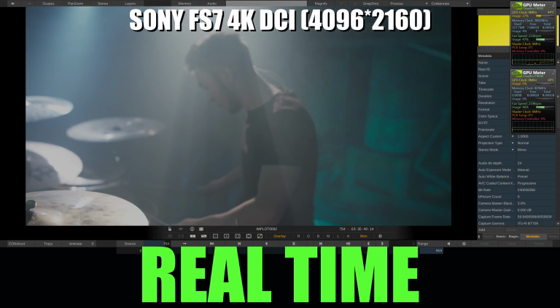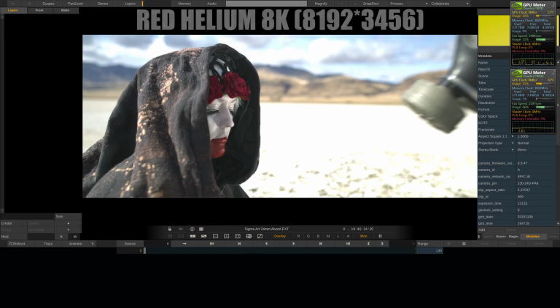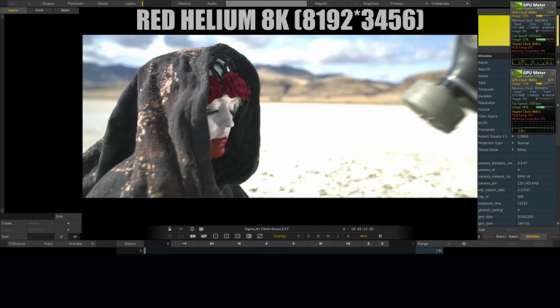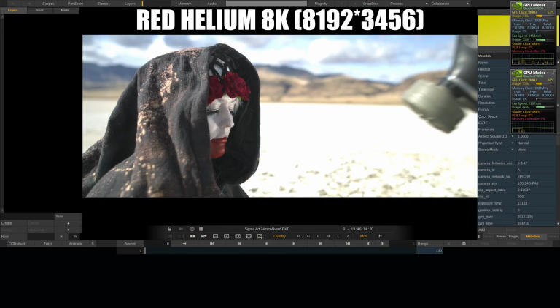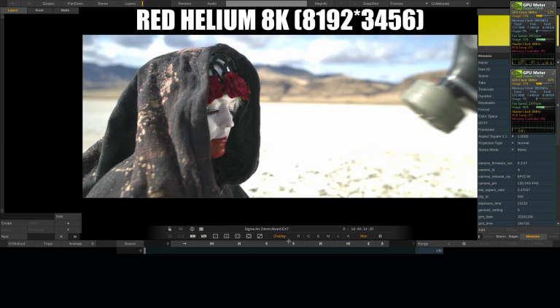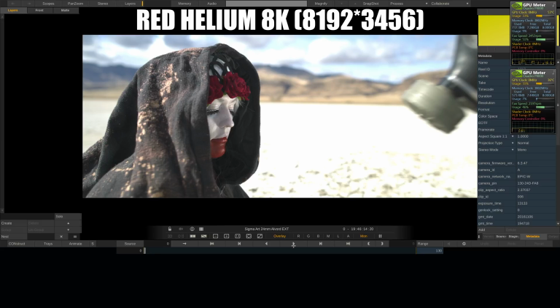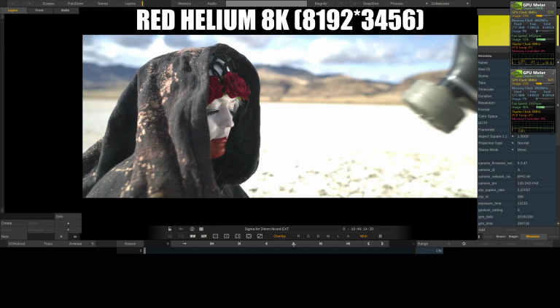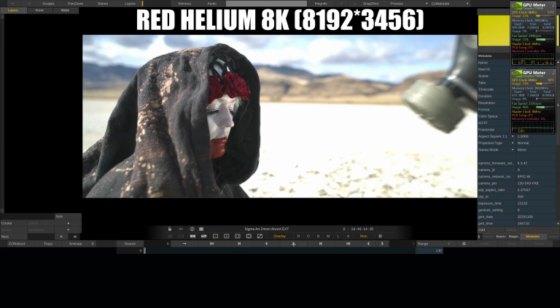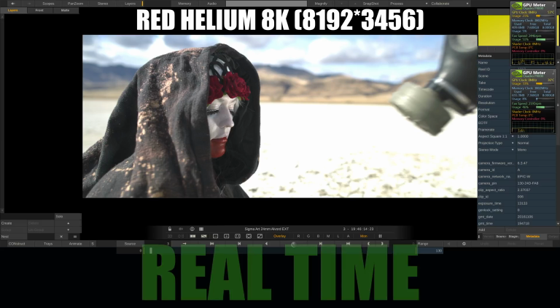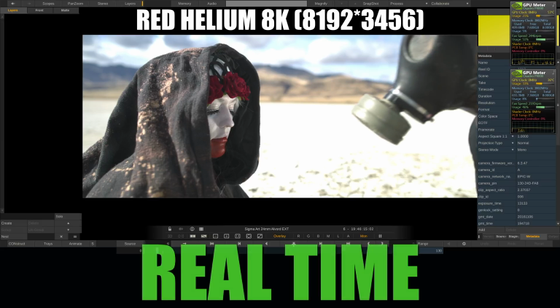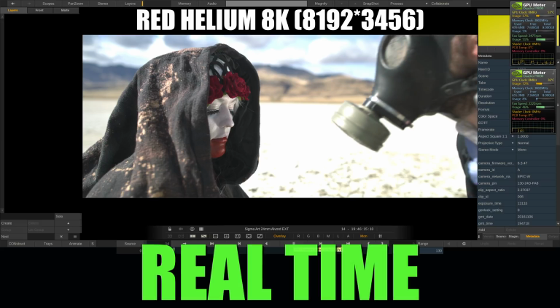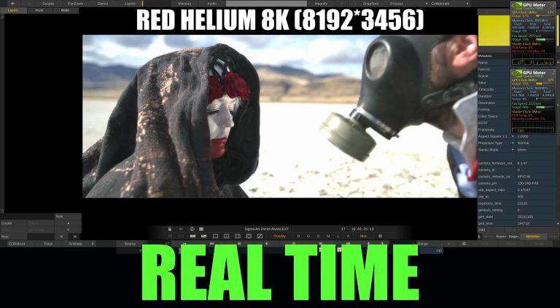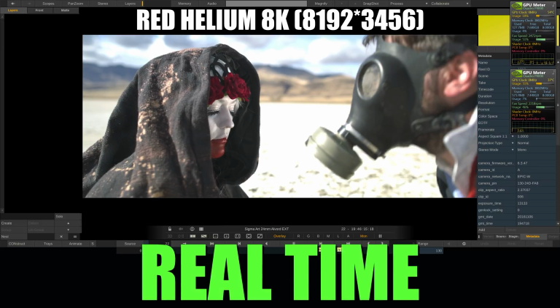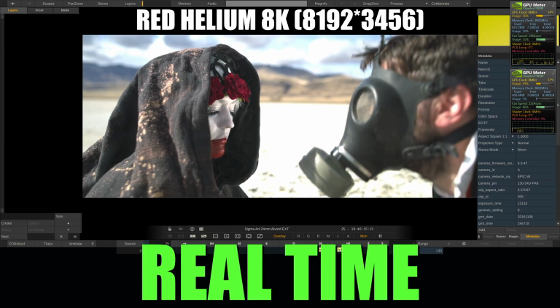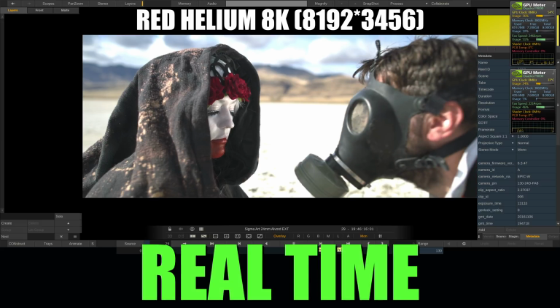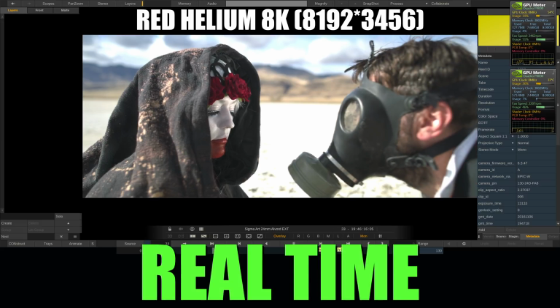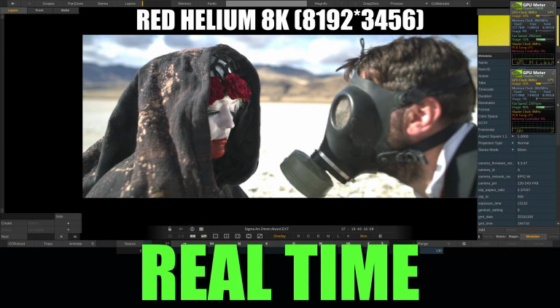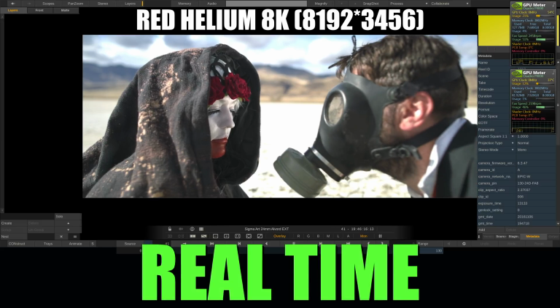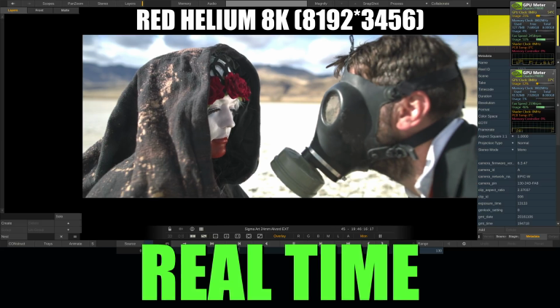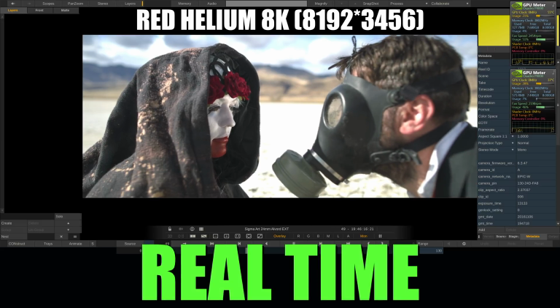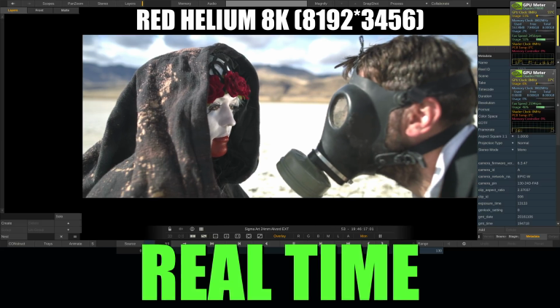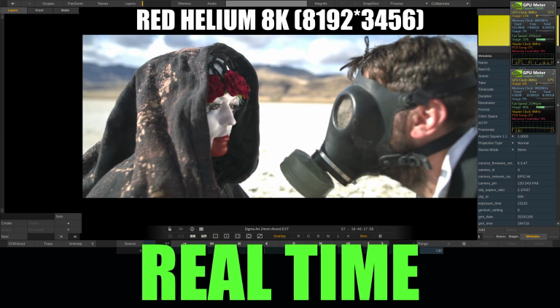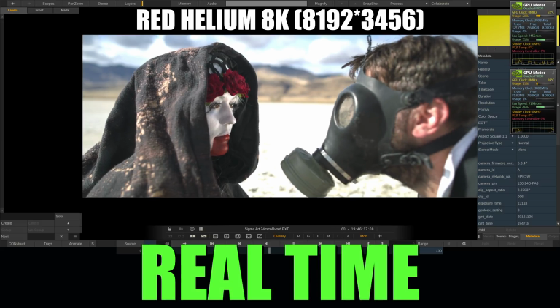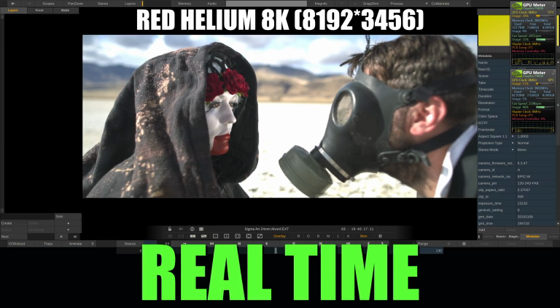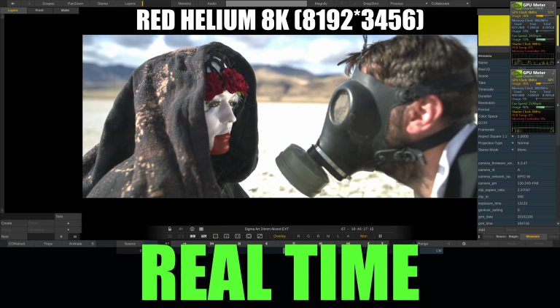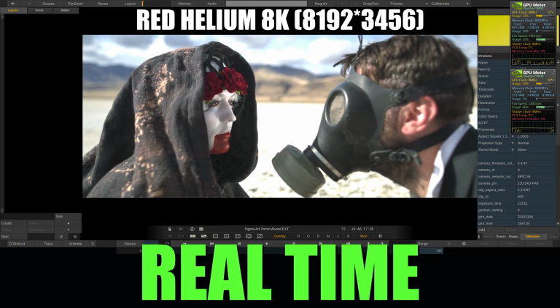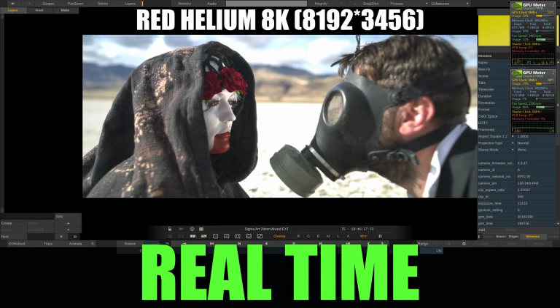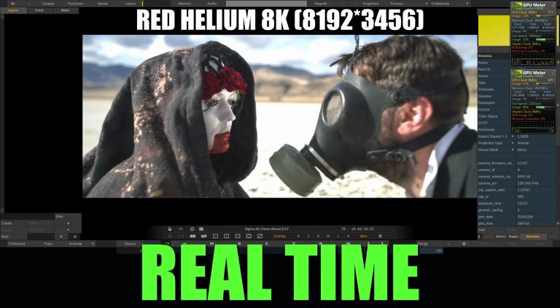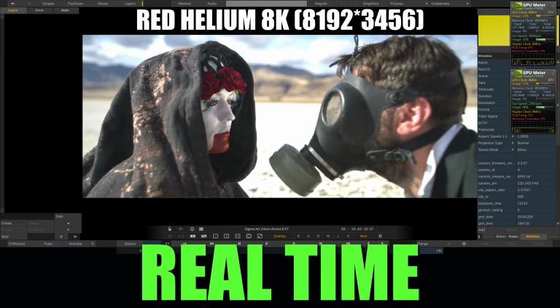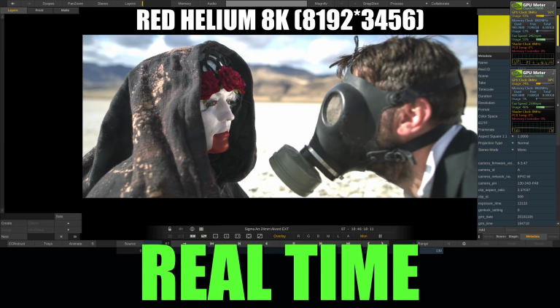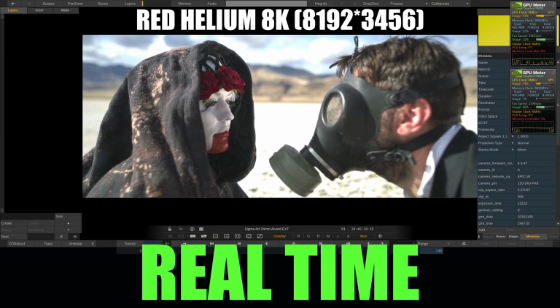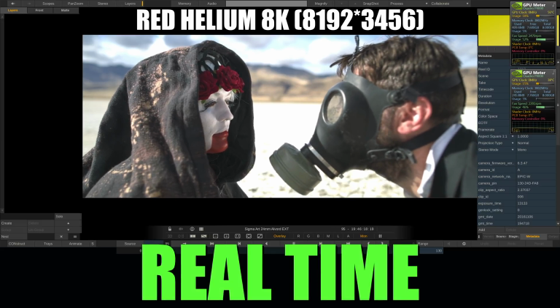Now we'll put the timeline in 8K for playing files from a Red Helium. It achieves to play in real time.